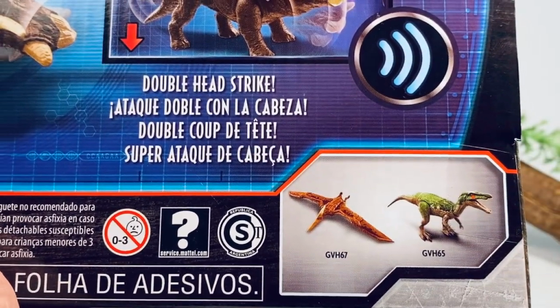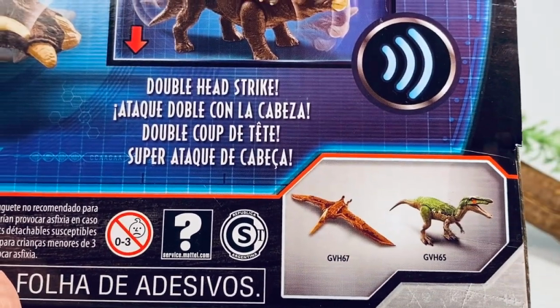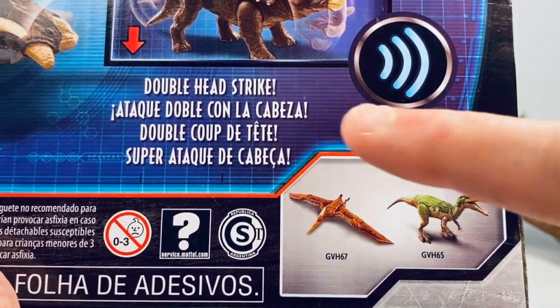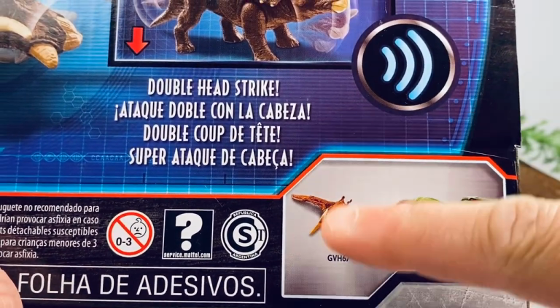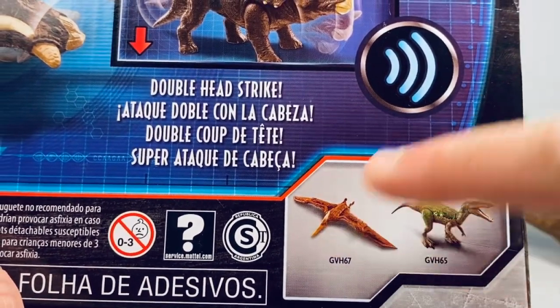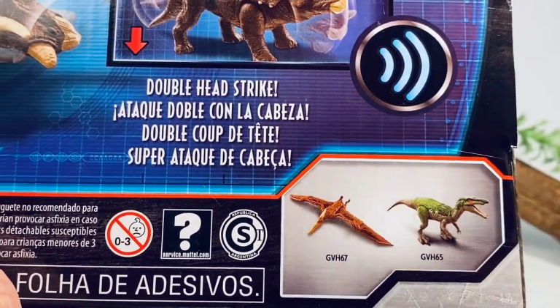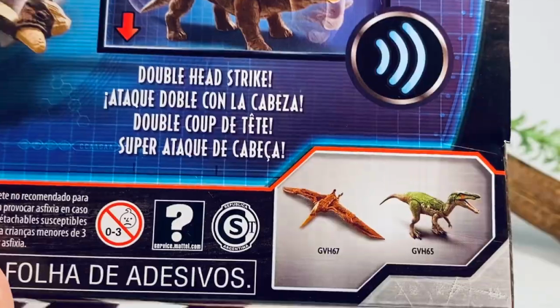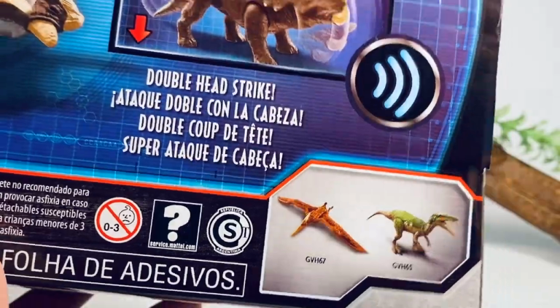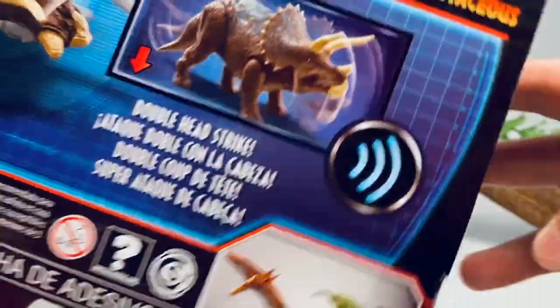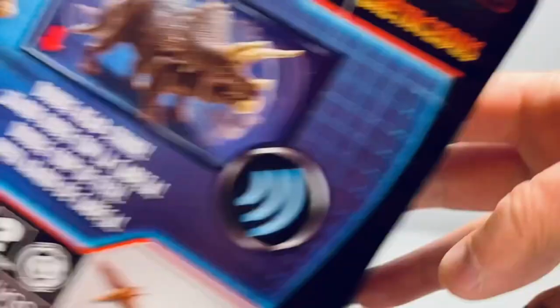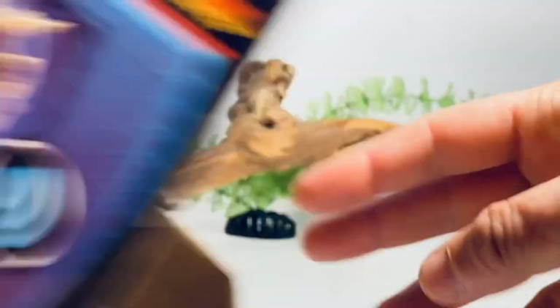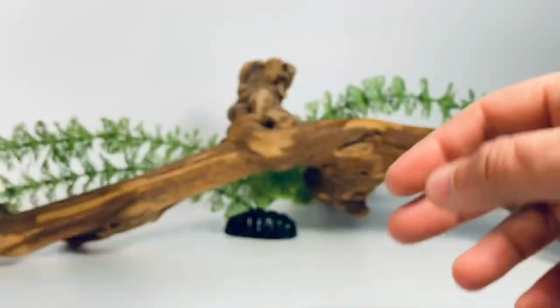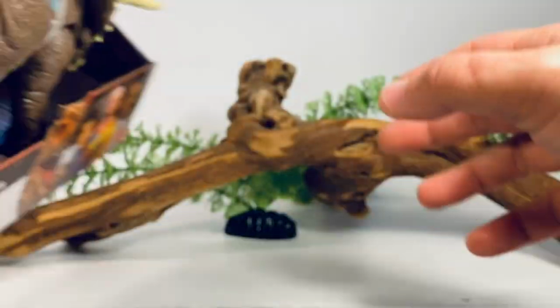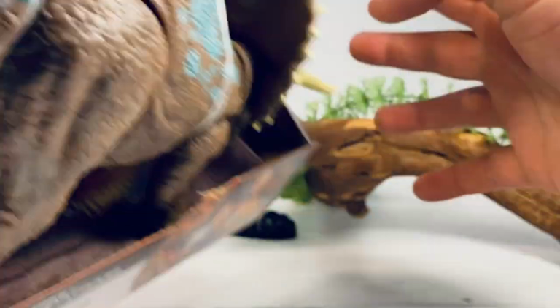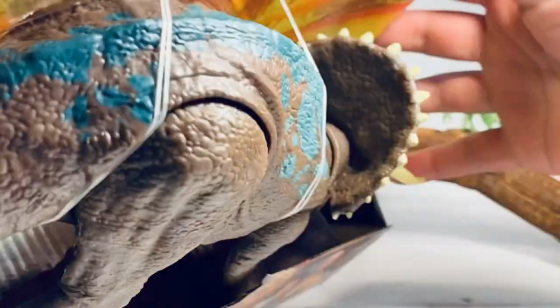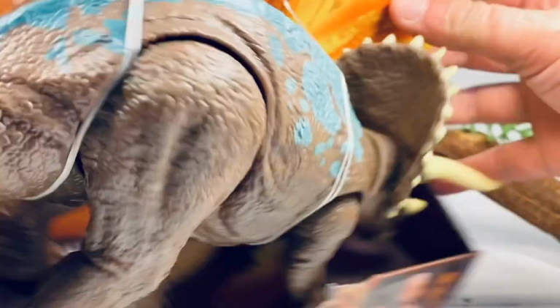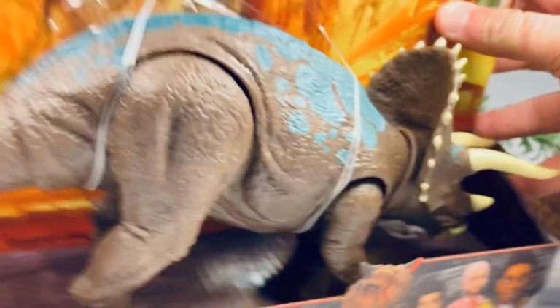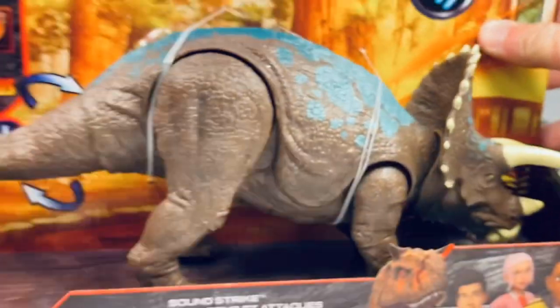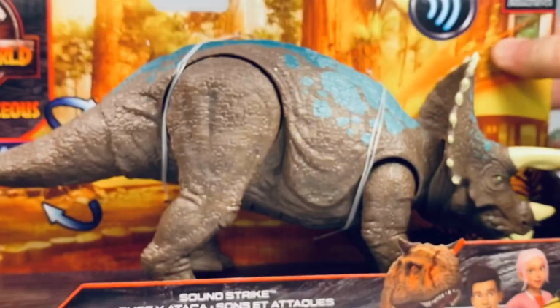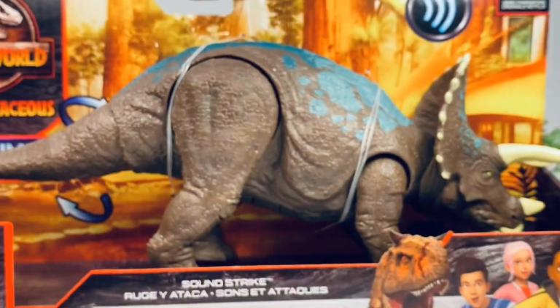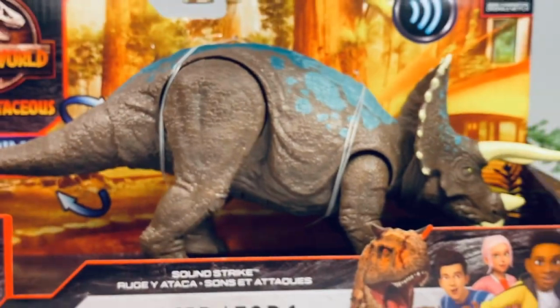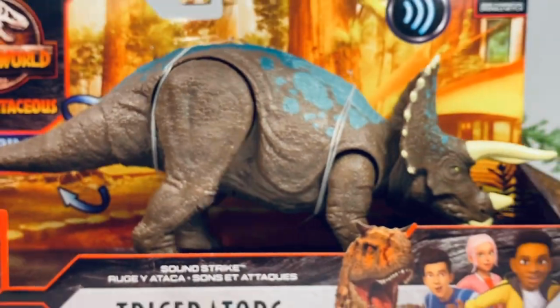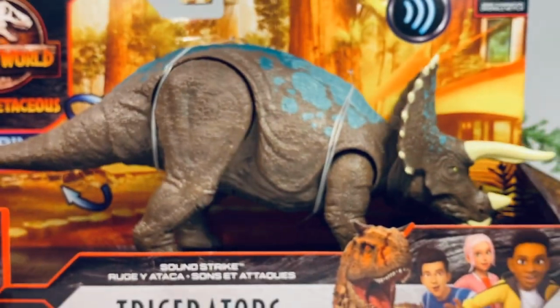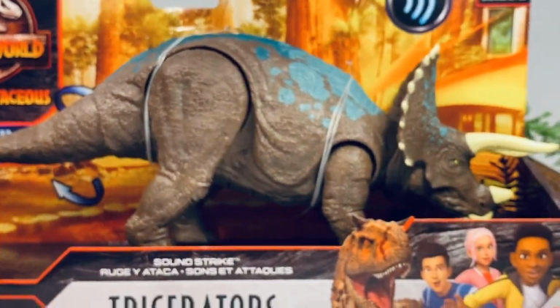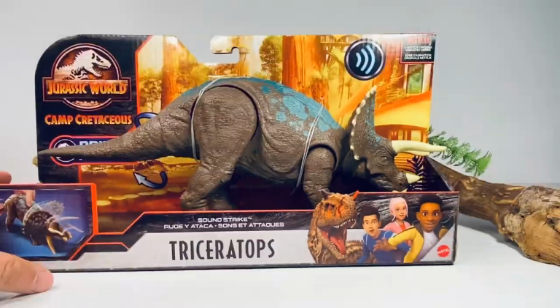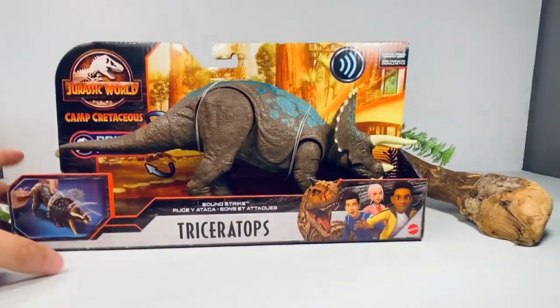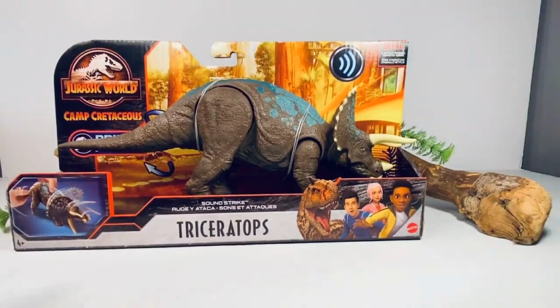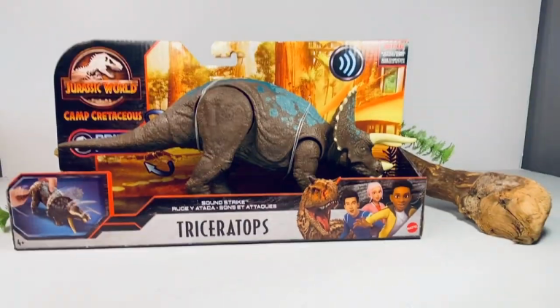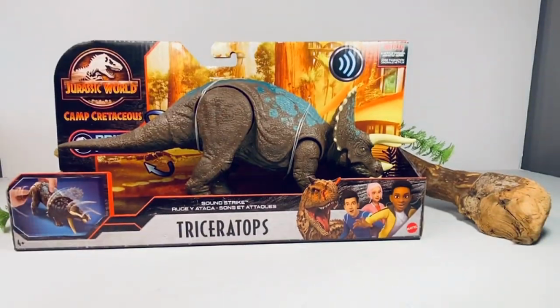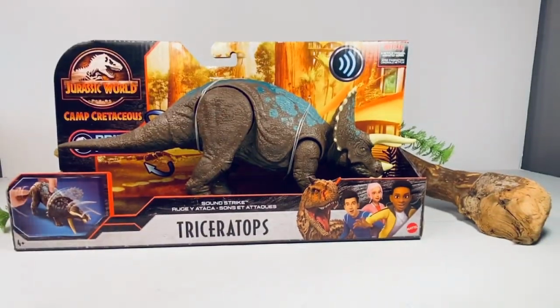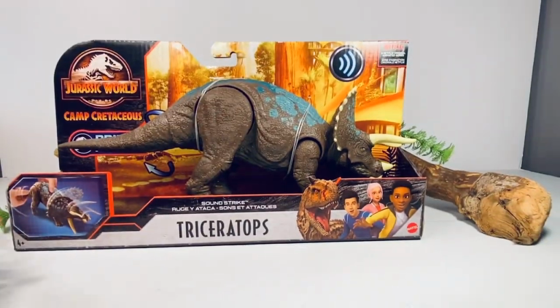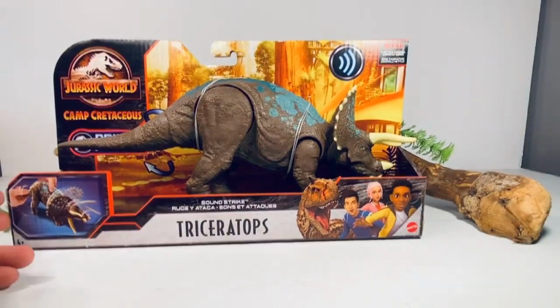Down in the corner are the other two figures available in this wave — Grim the Baryonyx, which was just recently reviewed, and the new Soundstrike Tyrannodon, which I will not be reviewing because I am not a fan of that mold.